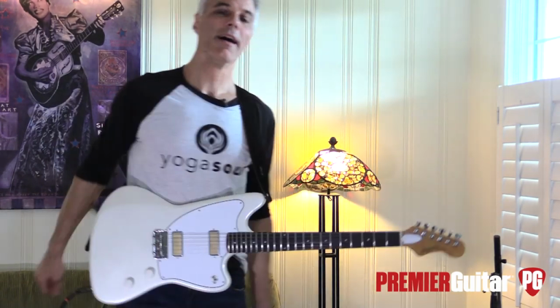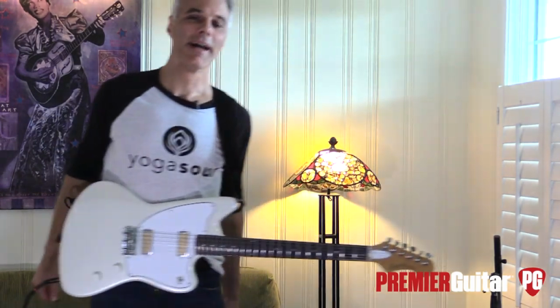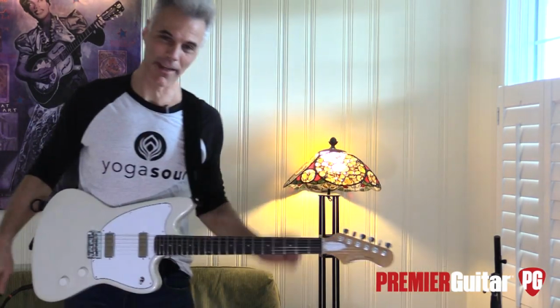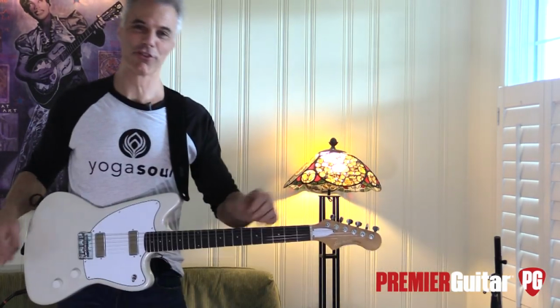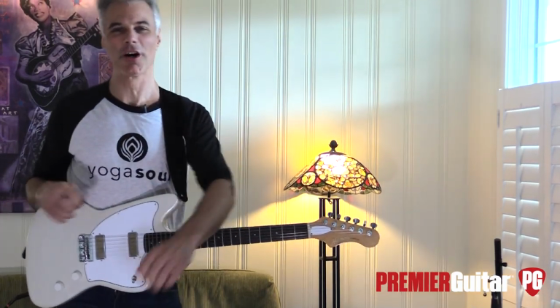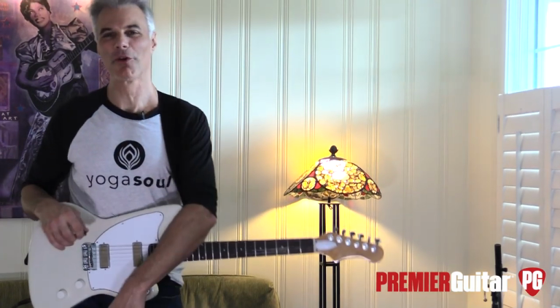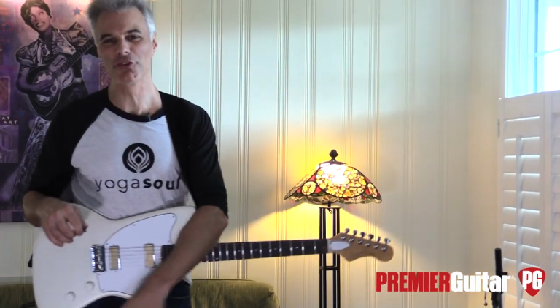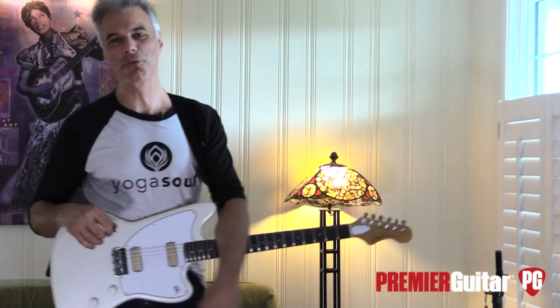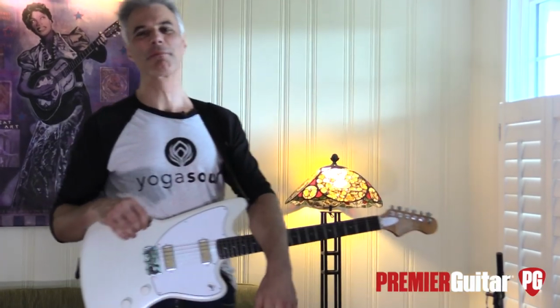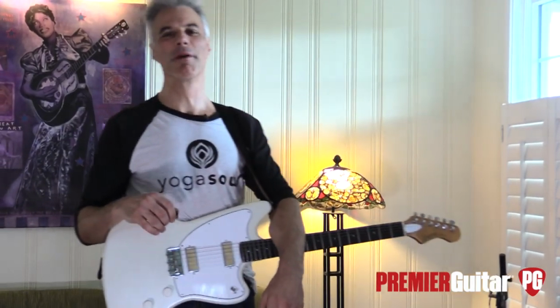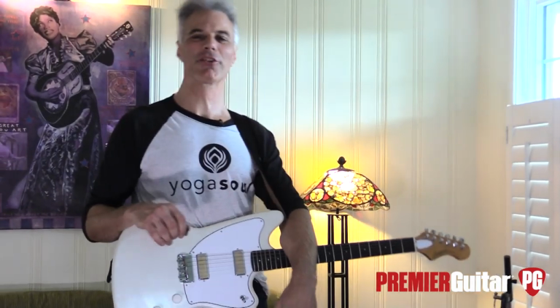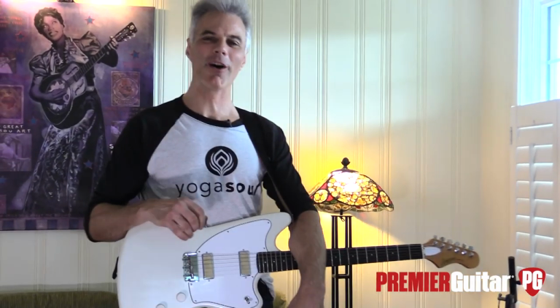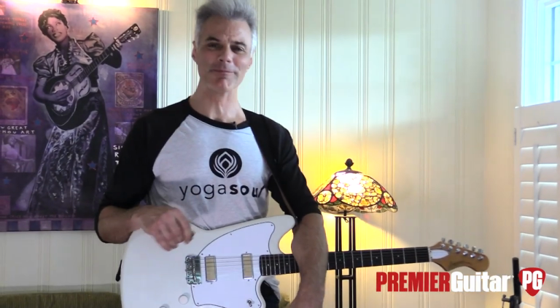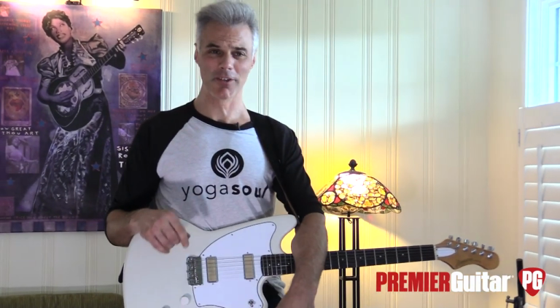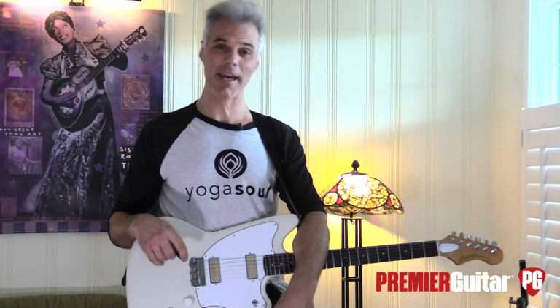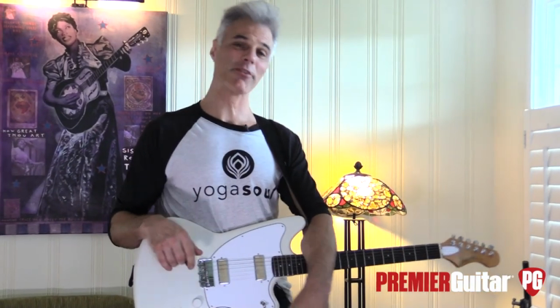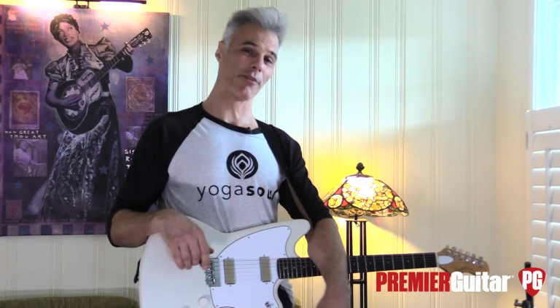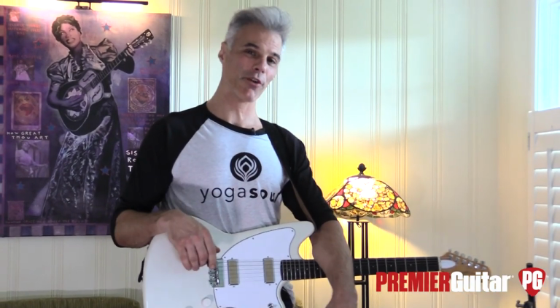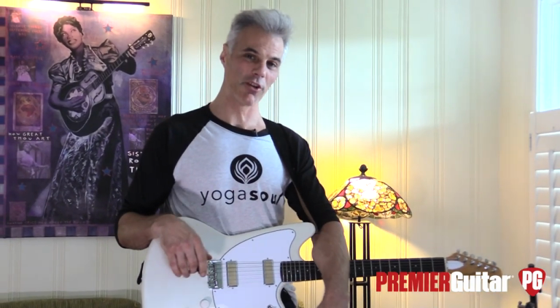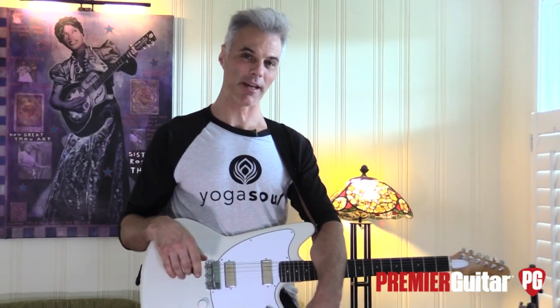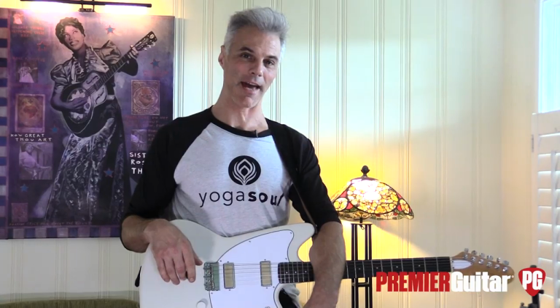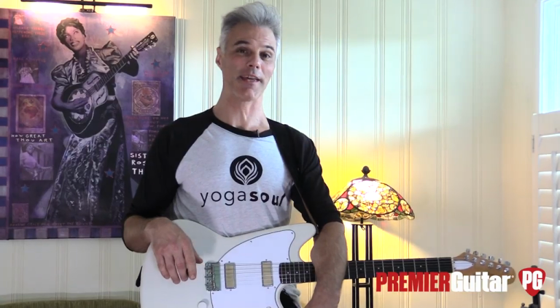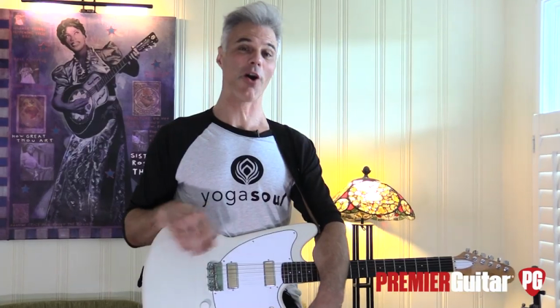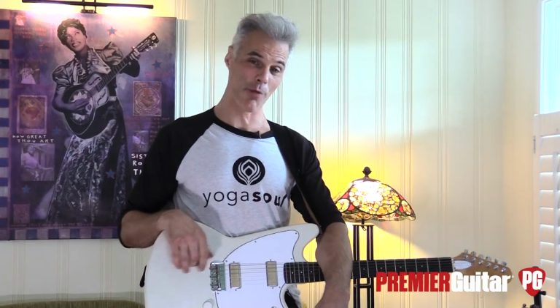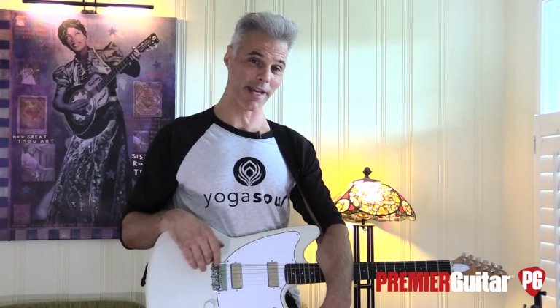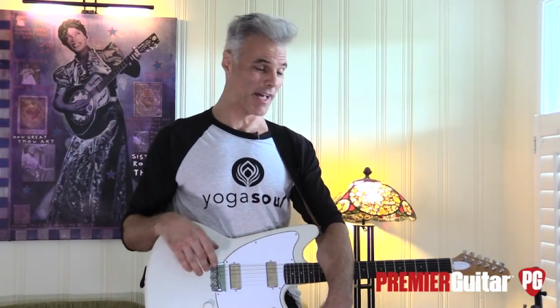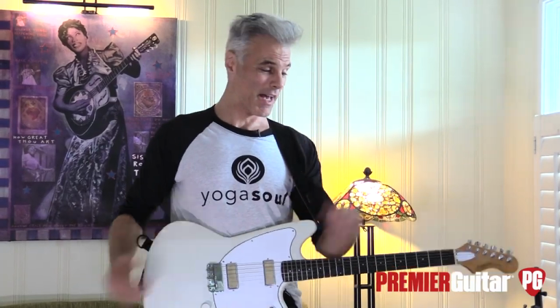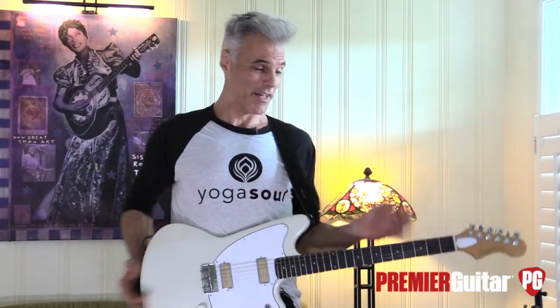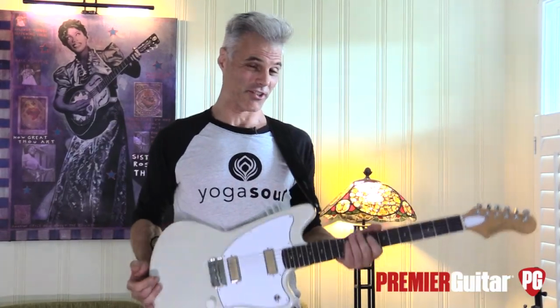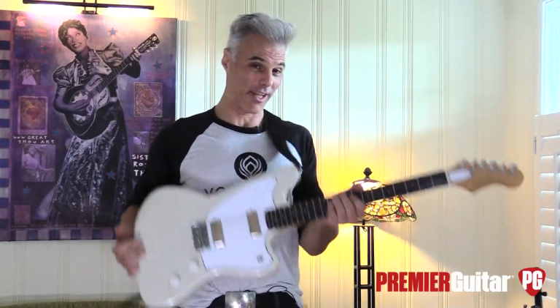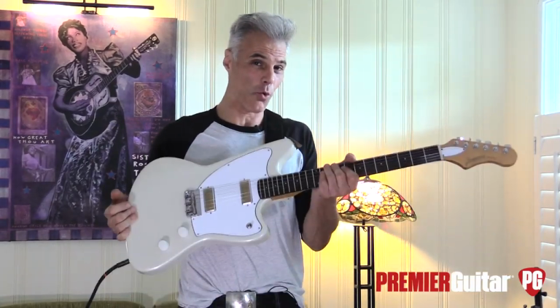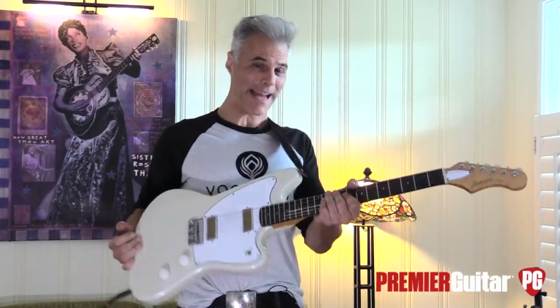Hey, this is John Bollinger with Premiere Guitar. Today, we're taking a first look at the Harmony Silhouette.